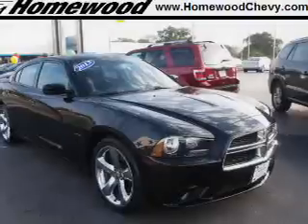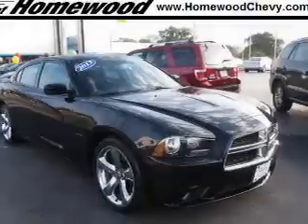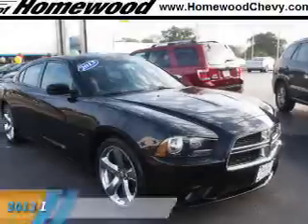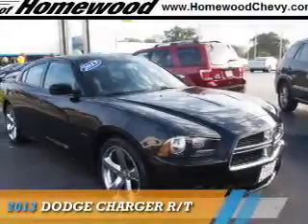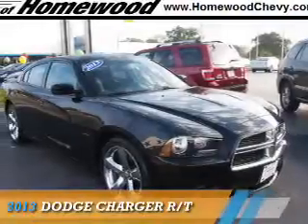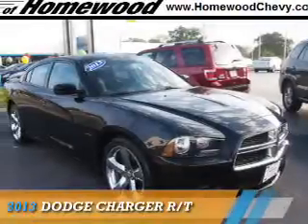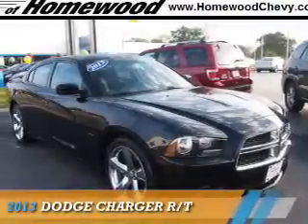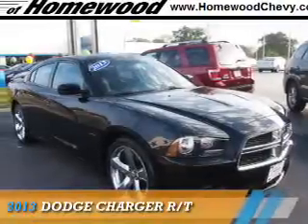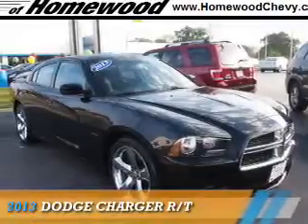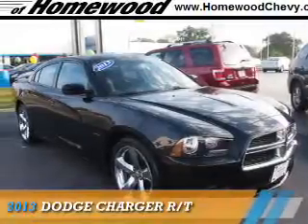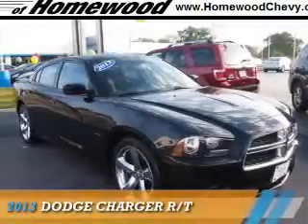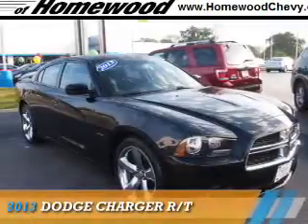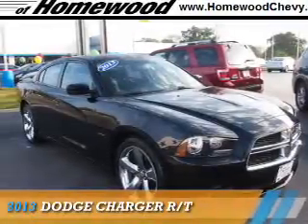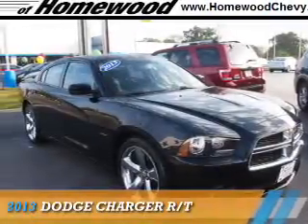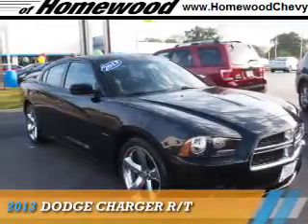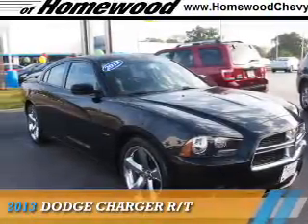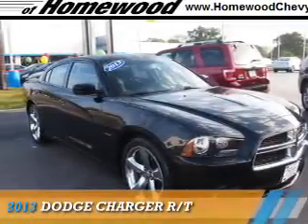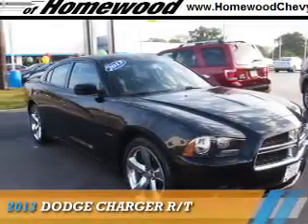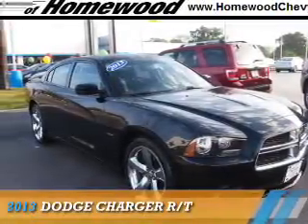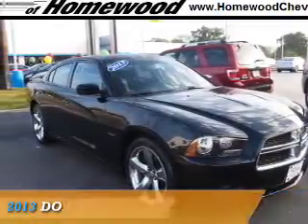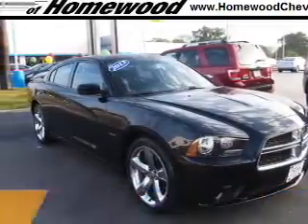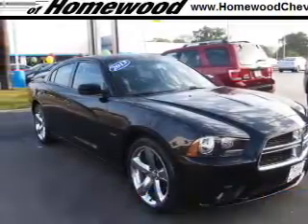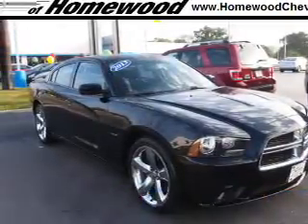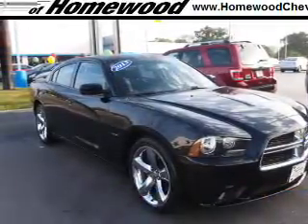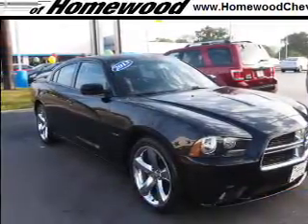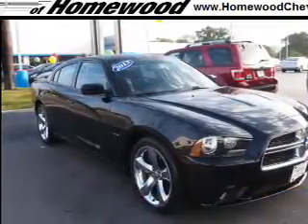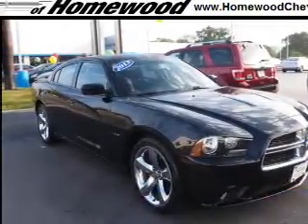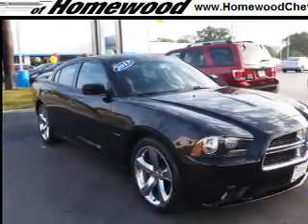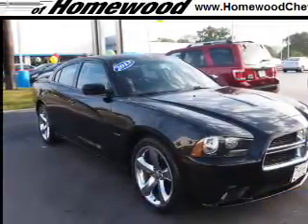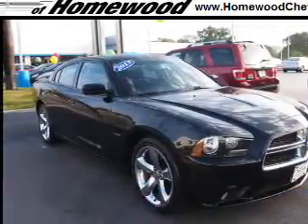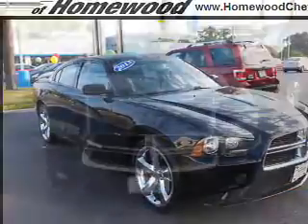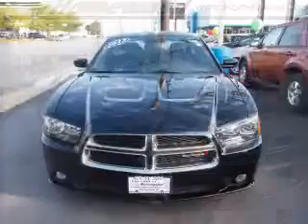Presenting the 2013 Dodge Charger. Grab life by the horns.